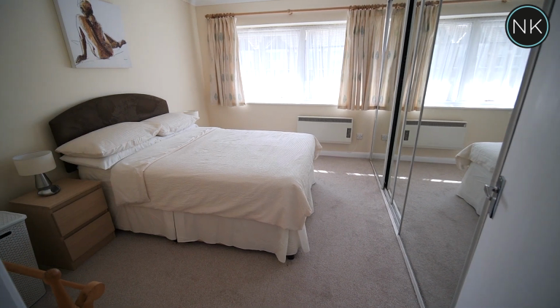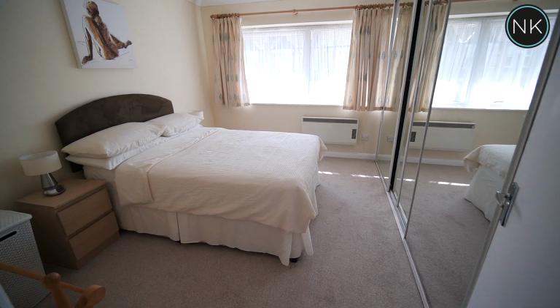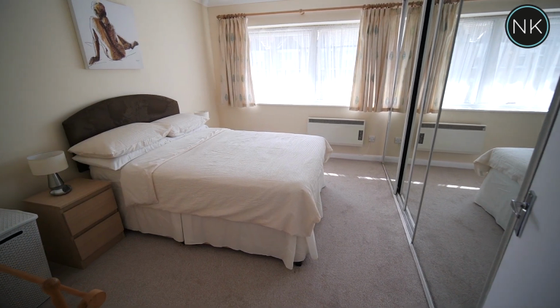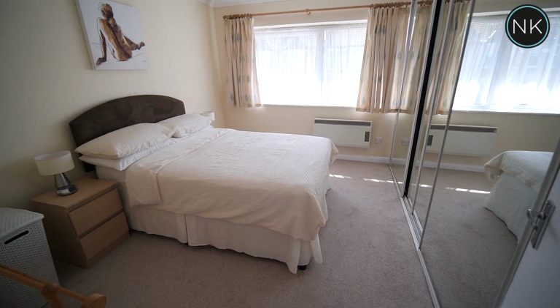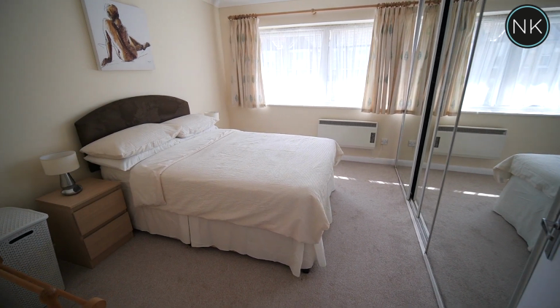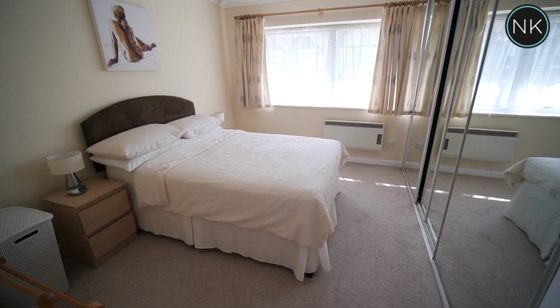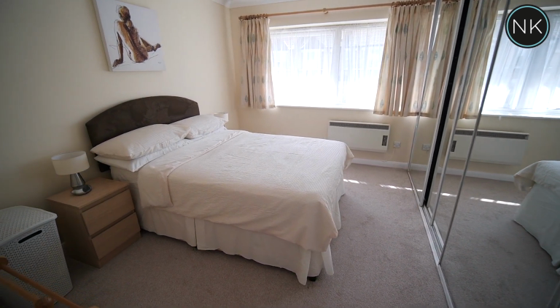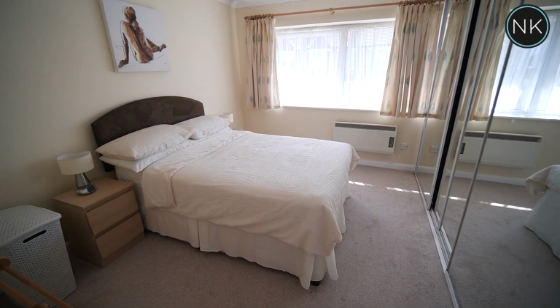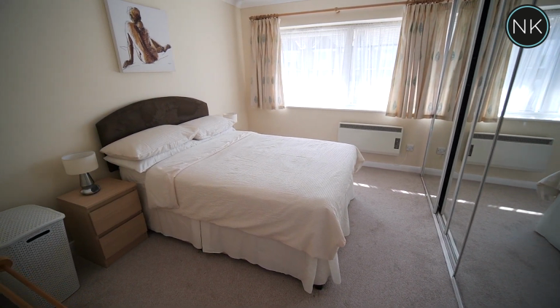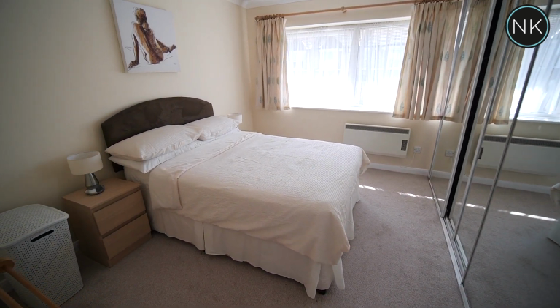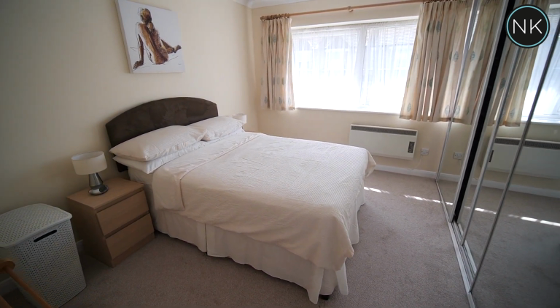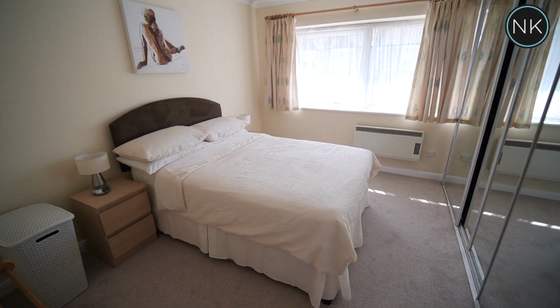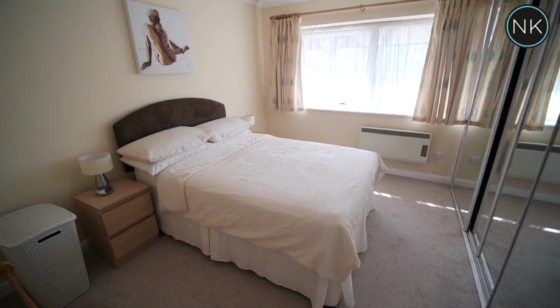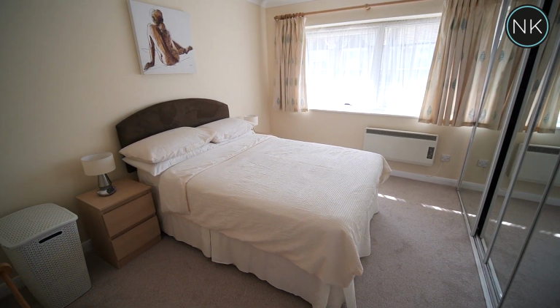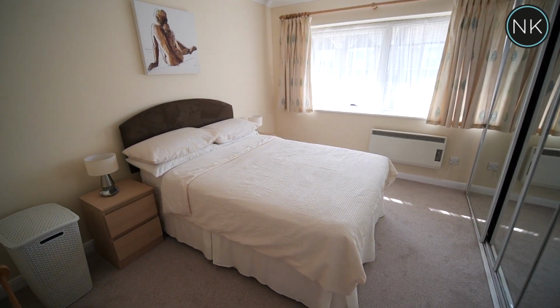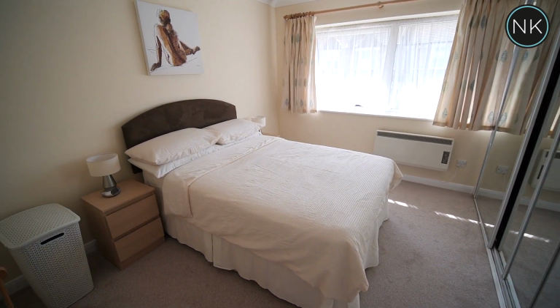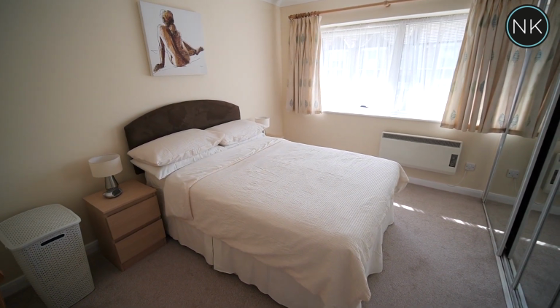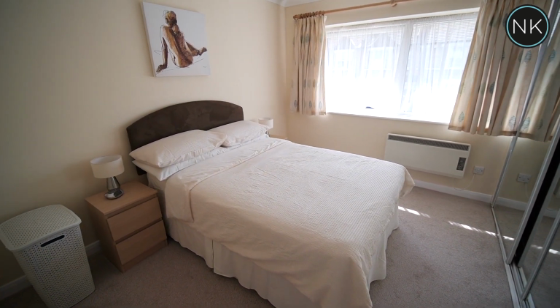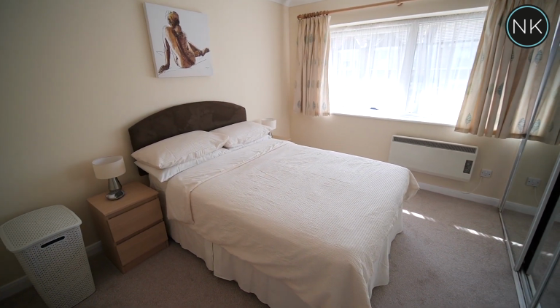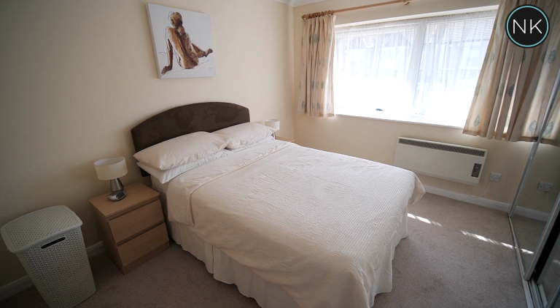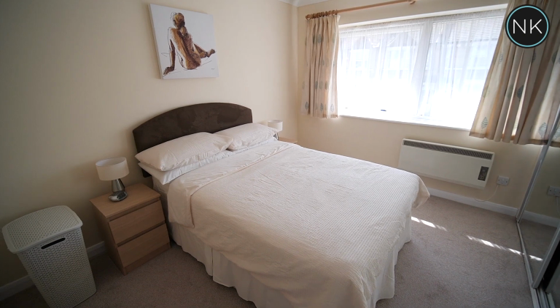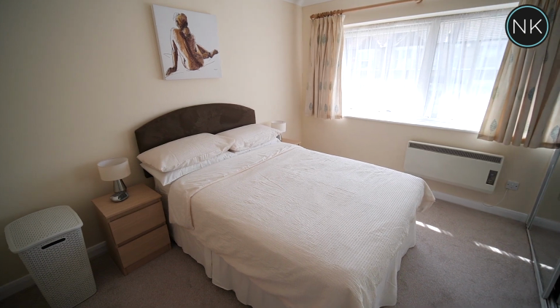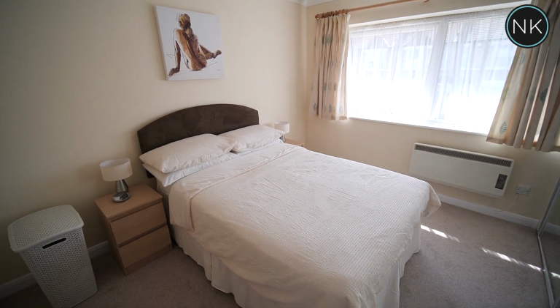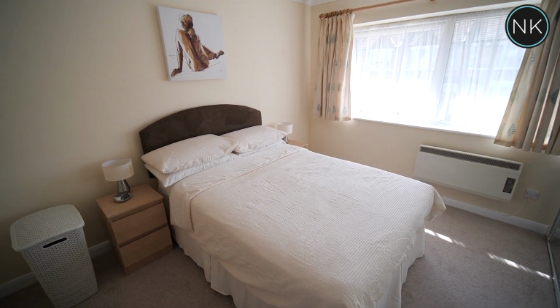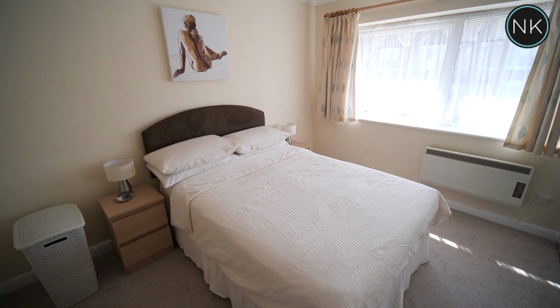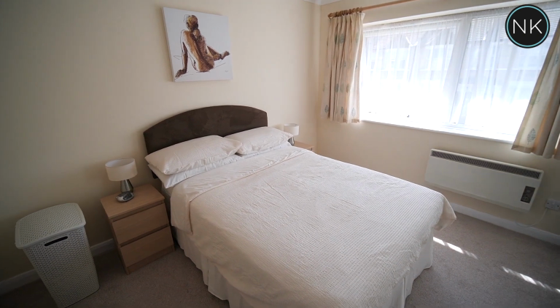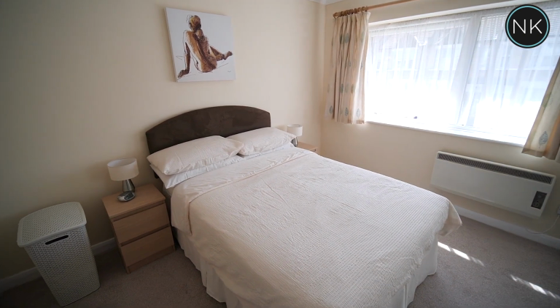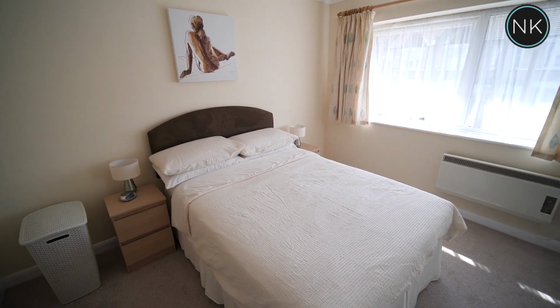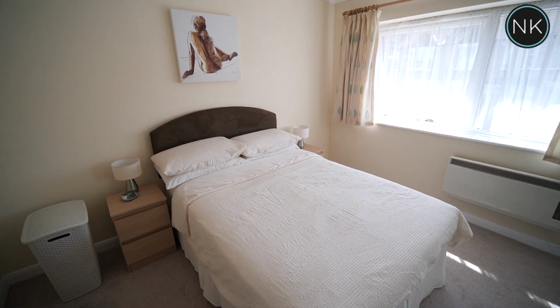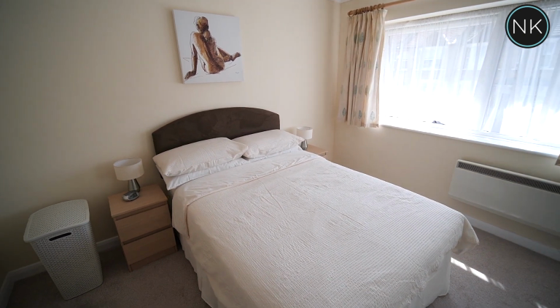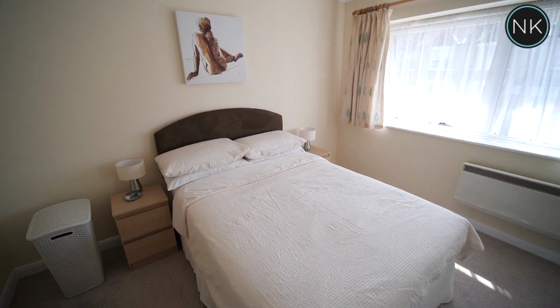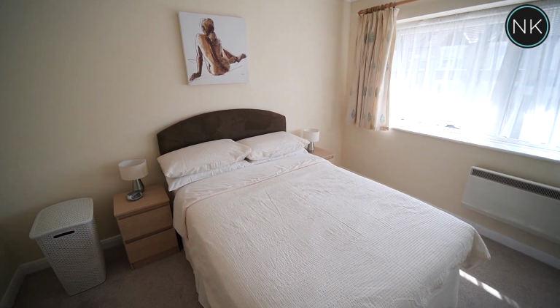This is a good-sized double bedroom with lots of mirror-fronted sliding fitted wardrobes and a window to front.